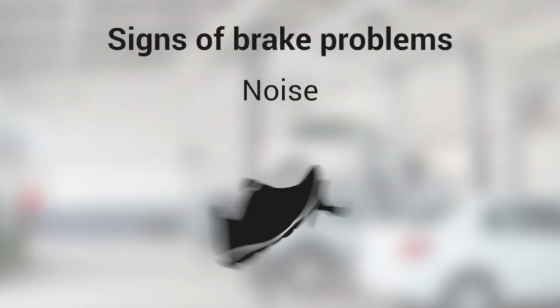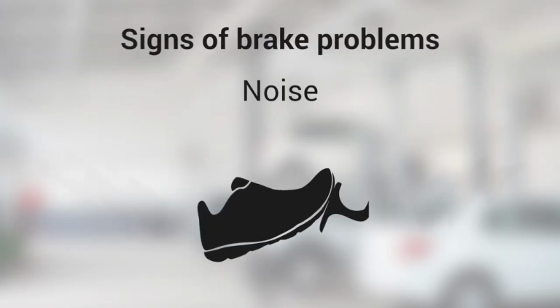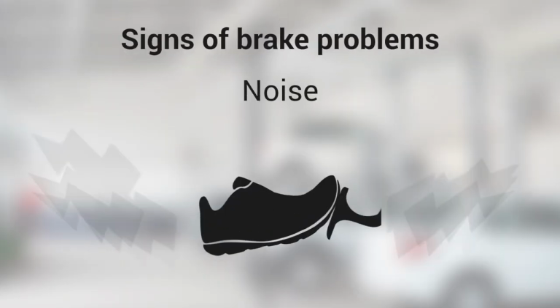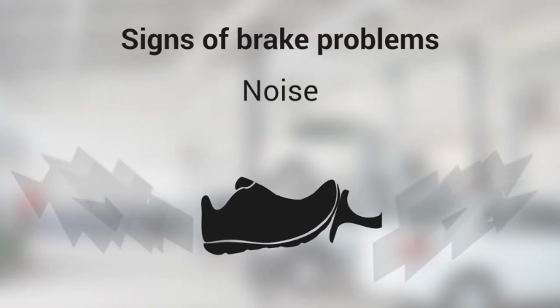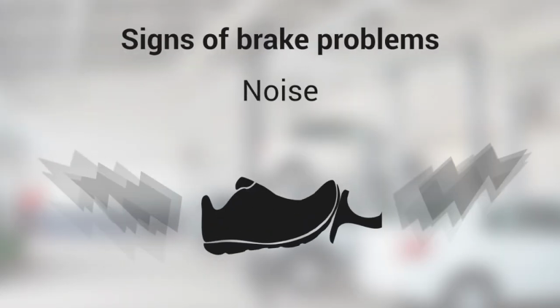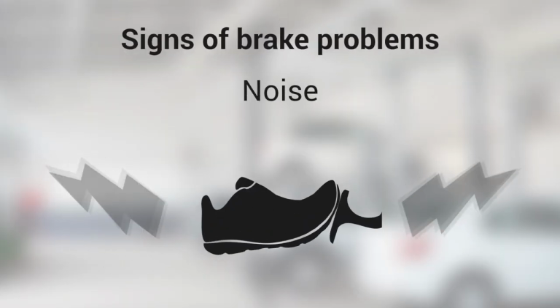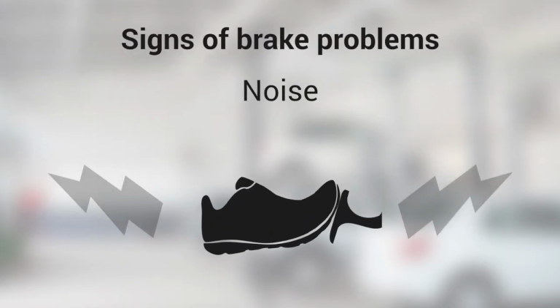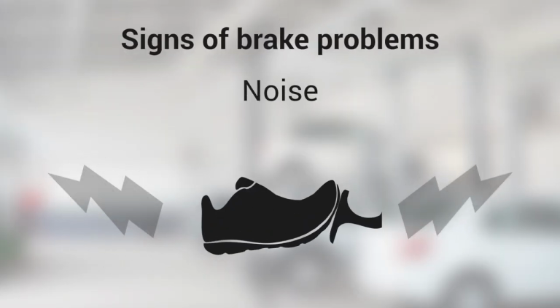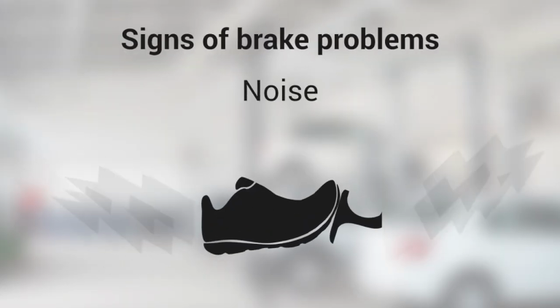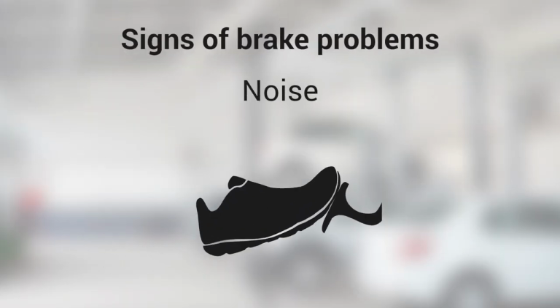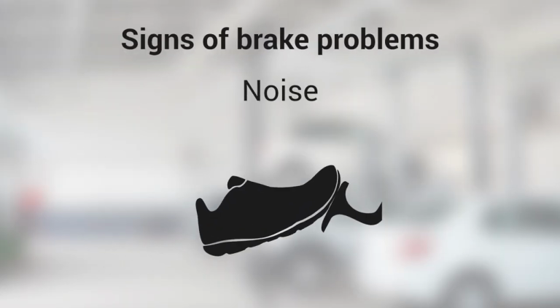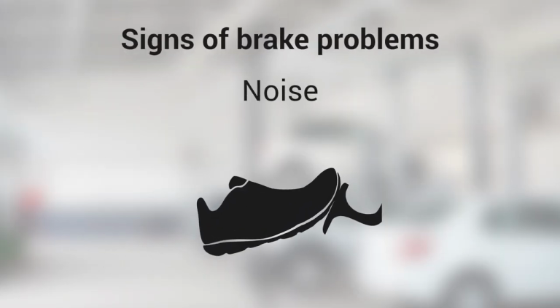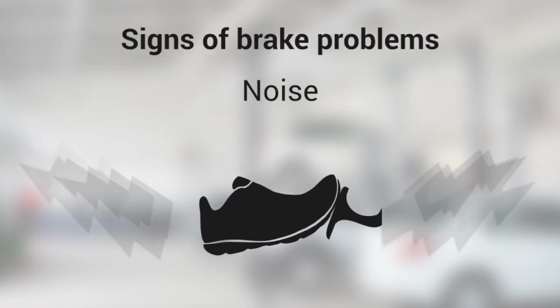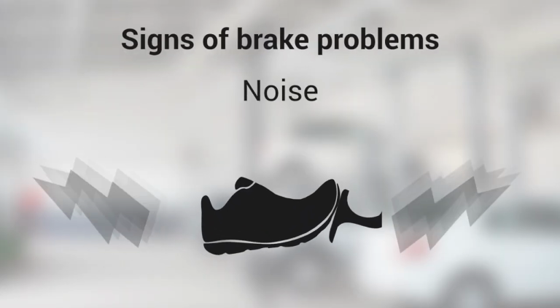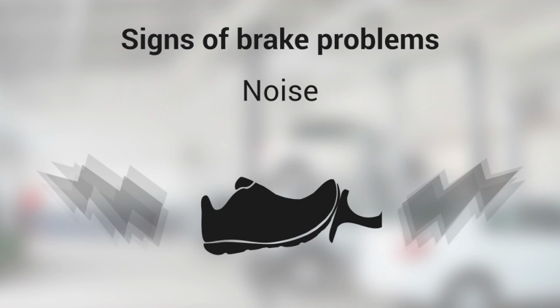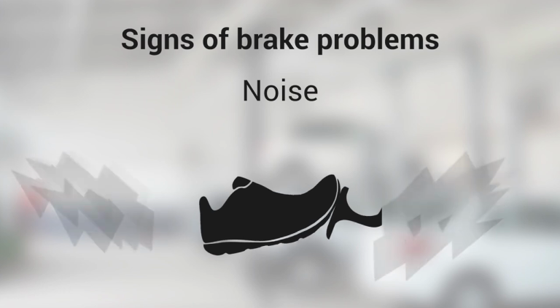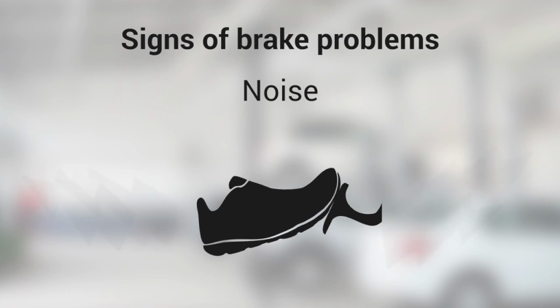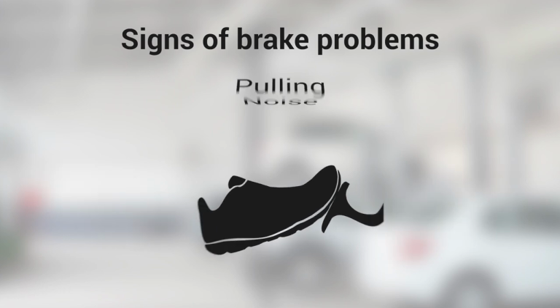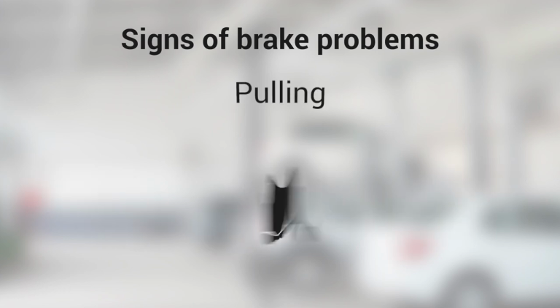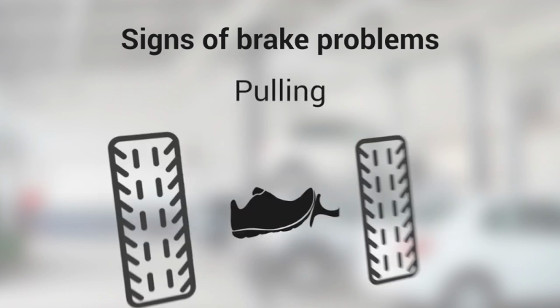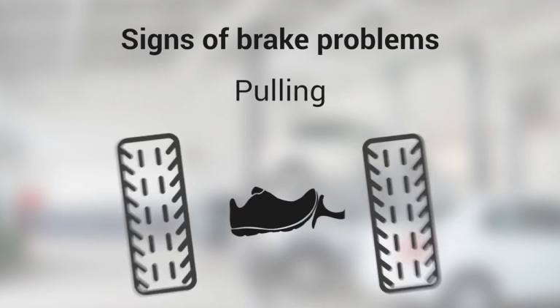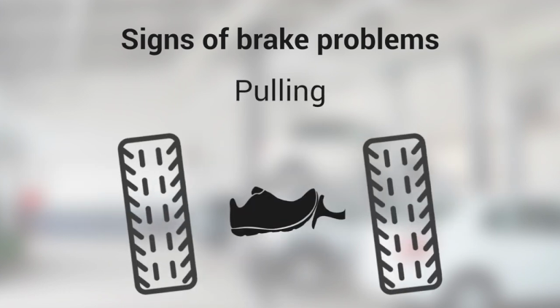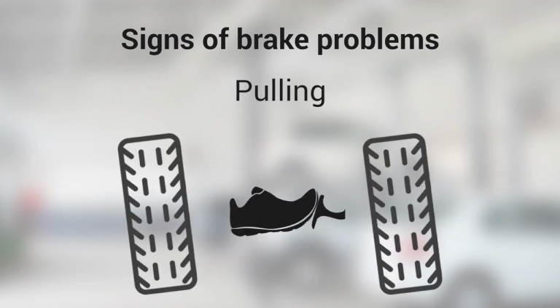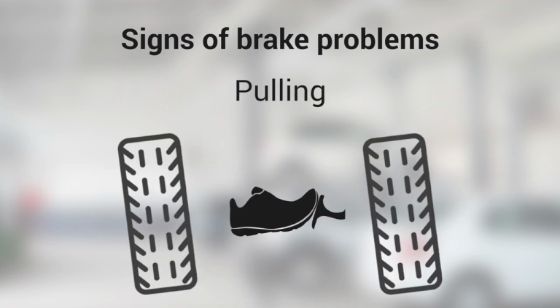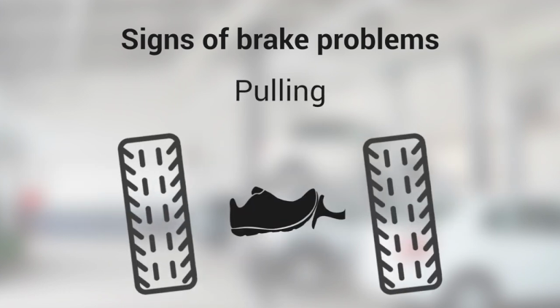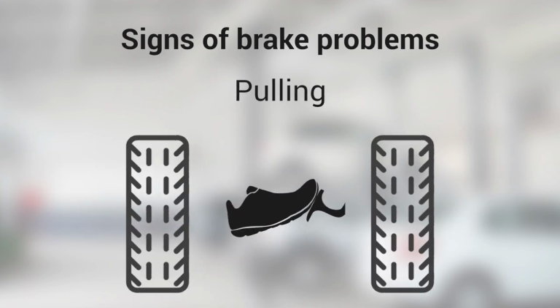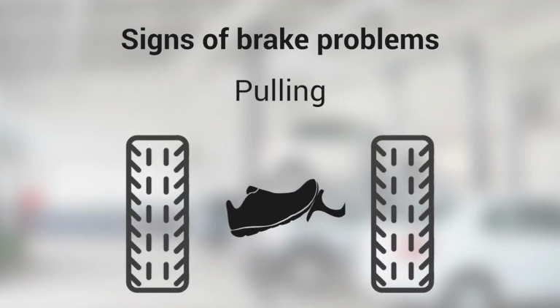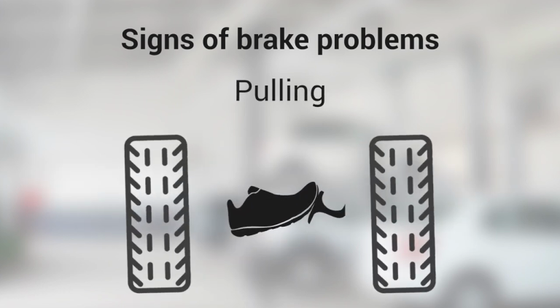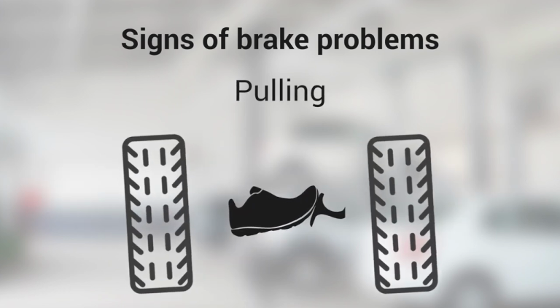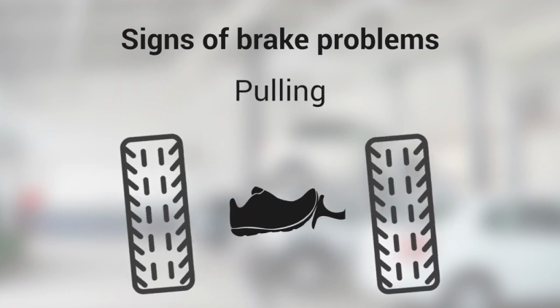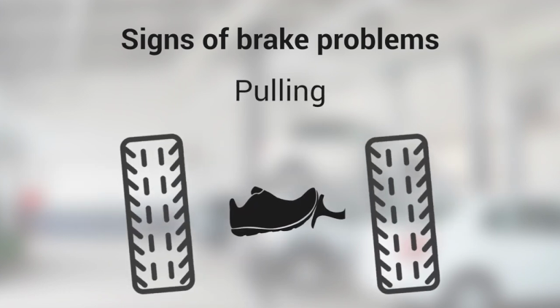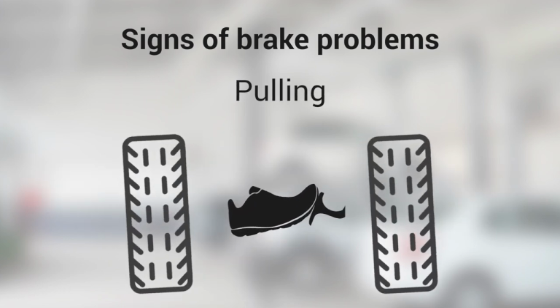Noise: screeching, grinding, or clicking noises when applying the brakes. Pulling: vehicle pulls to one side while braking.